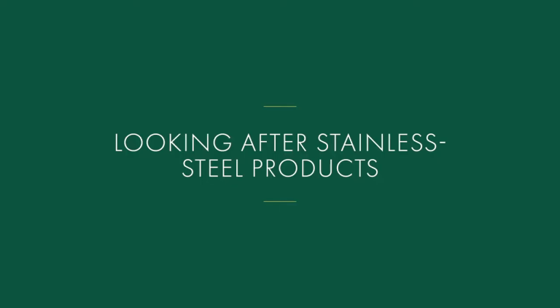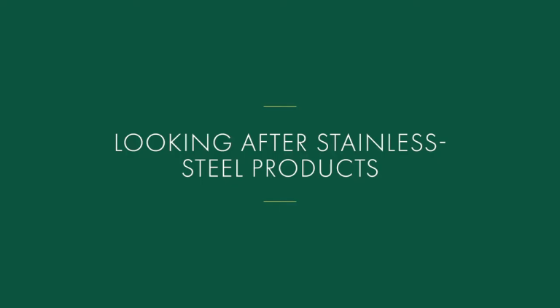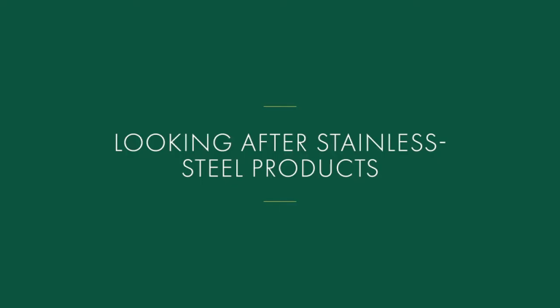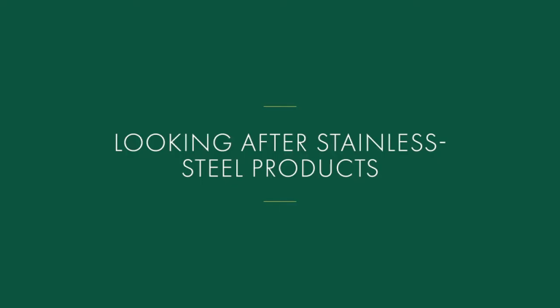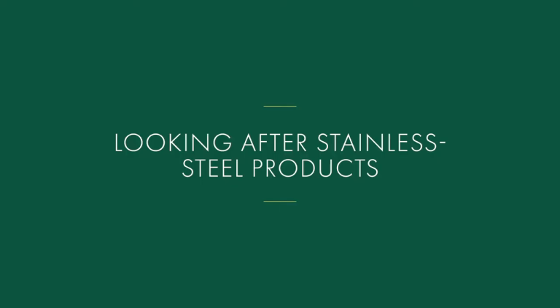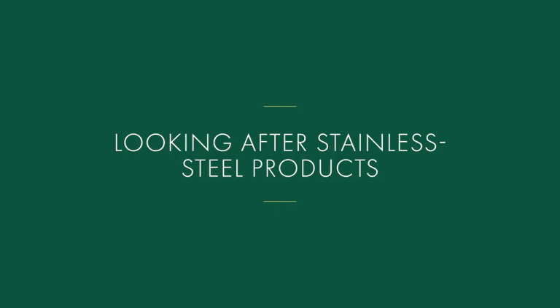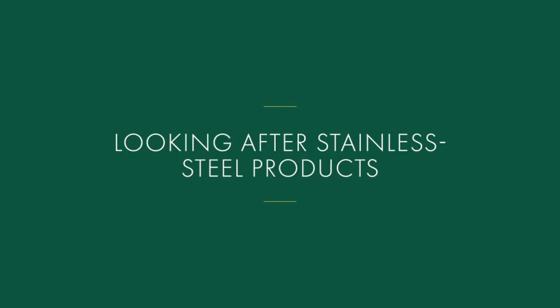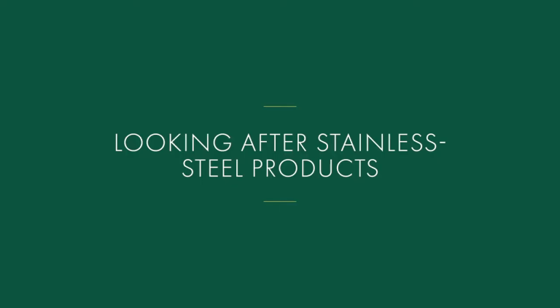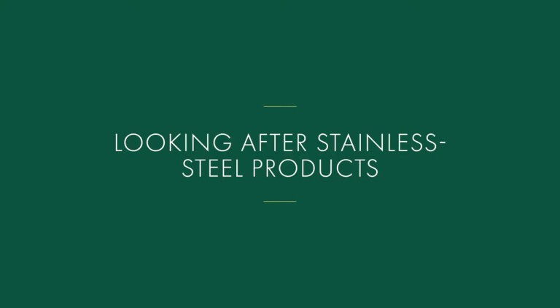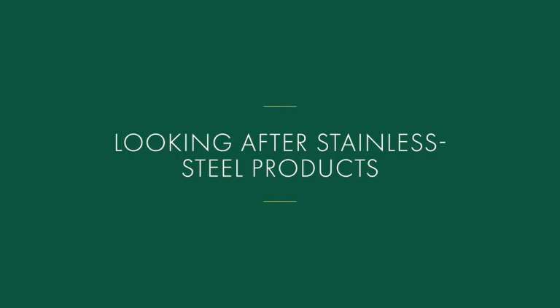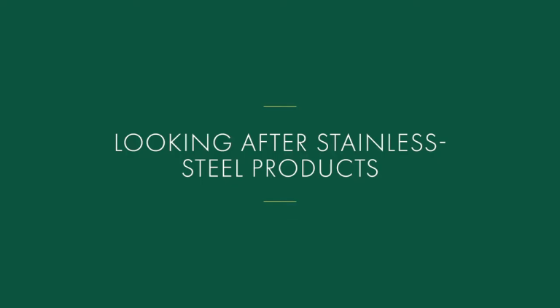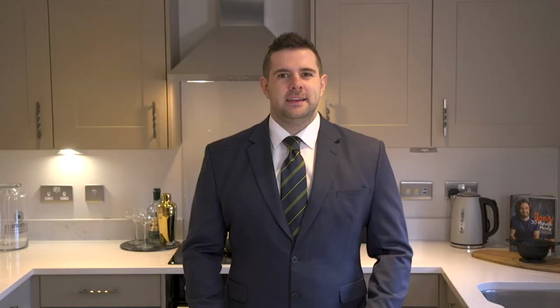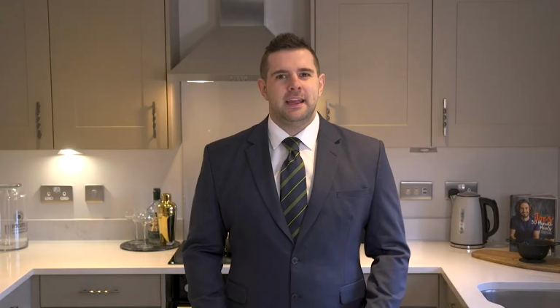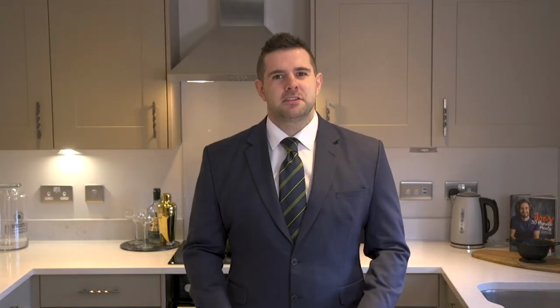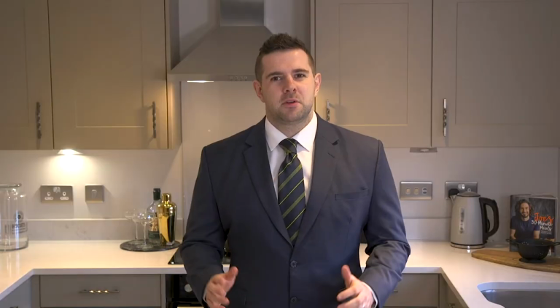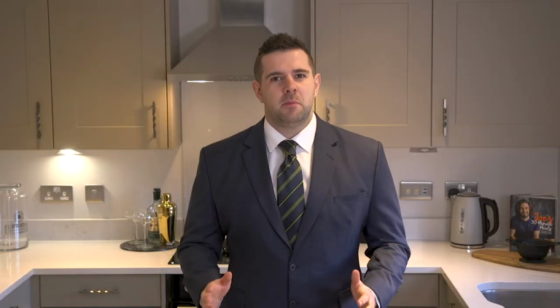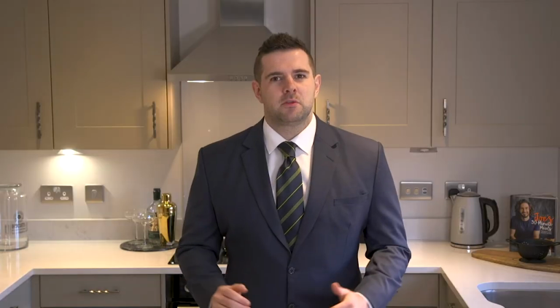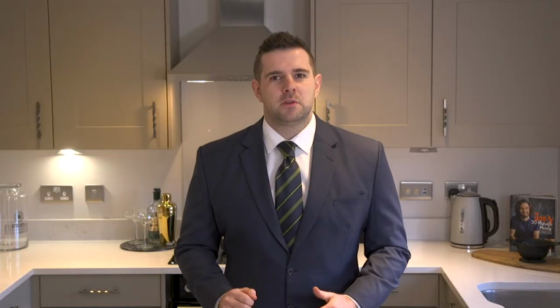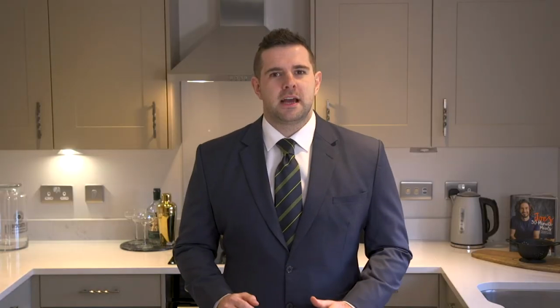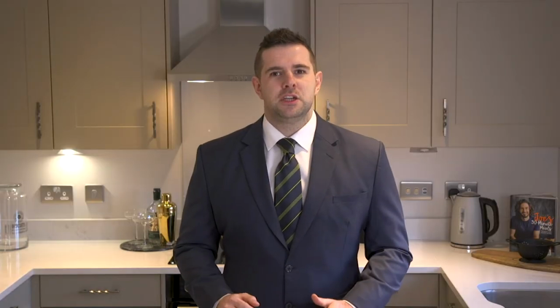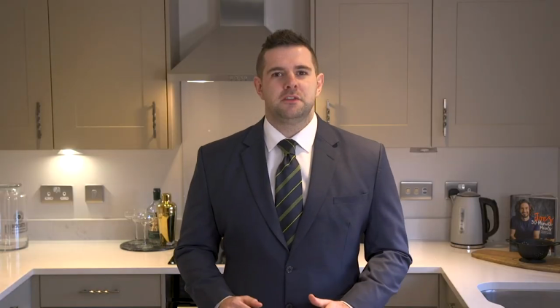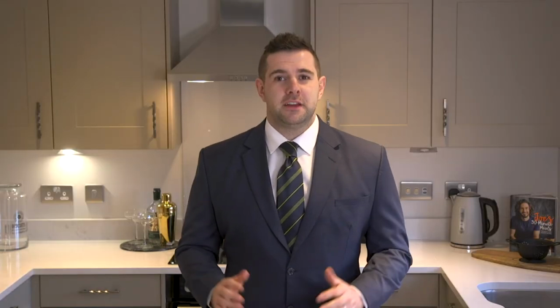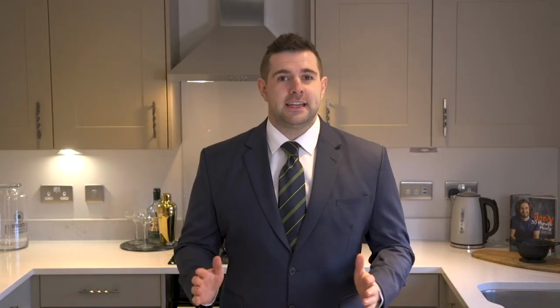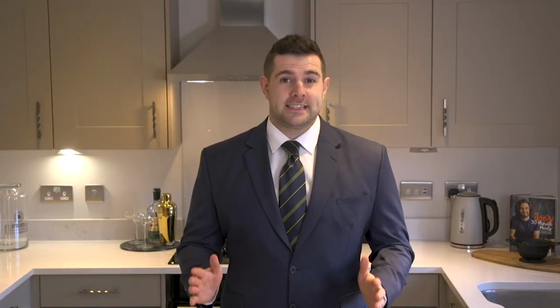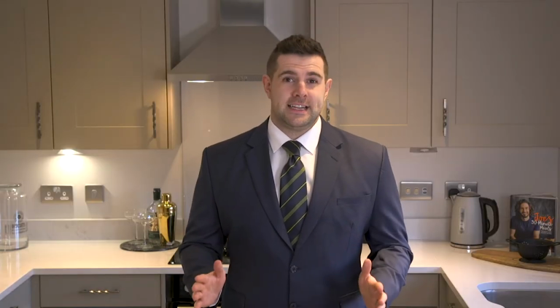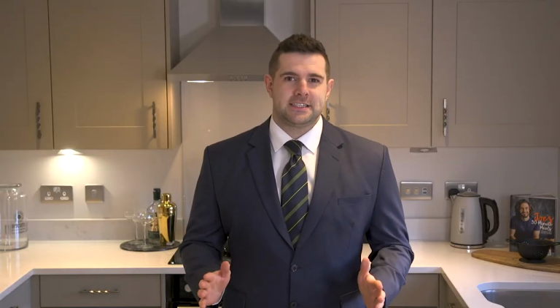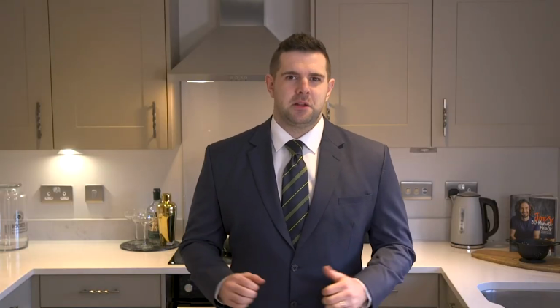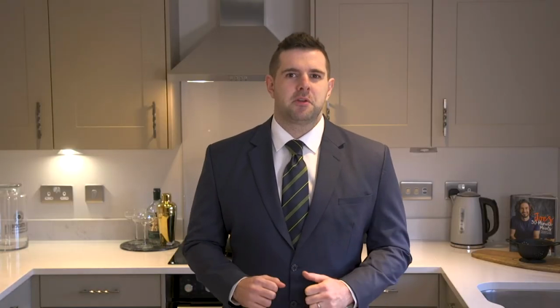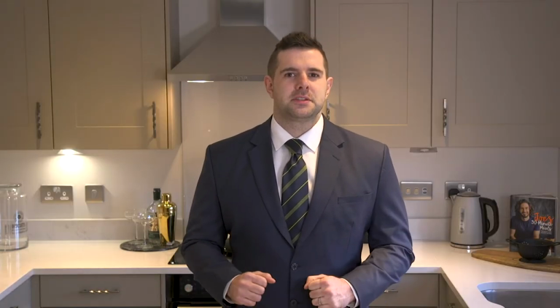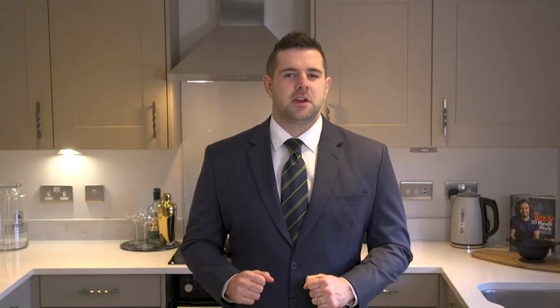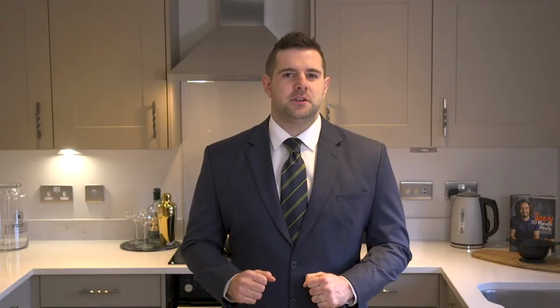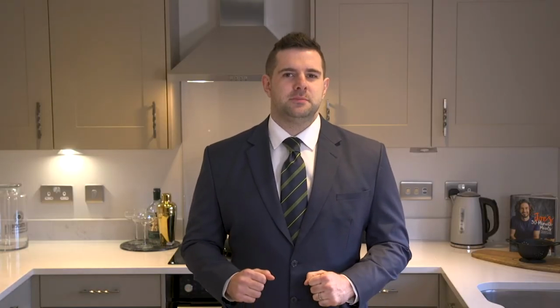Looking after Stainless Steel Products. Here are some common rules that are useful for cleaning stainless steel products in your home.